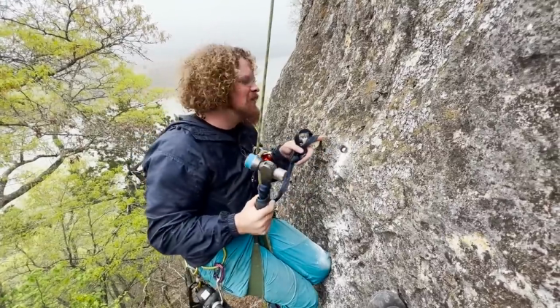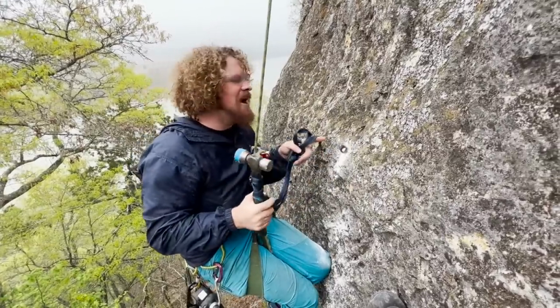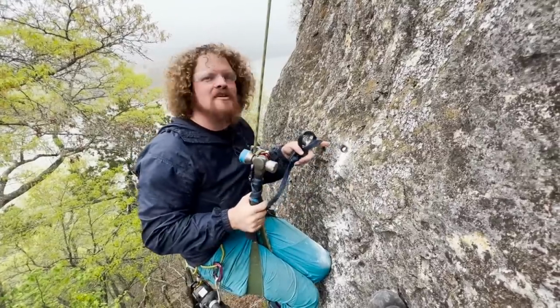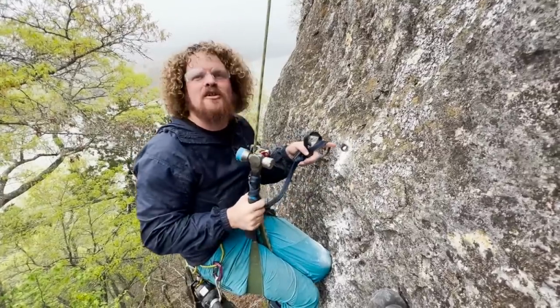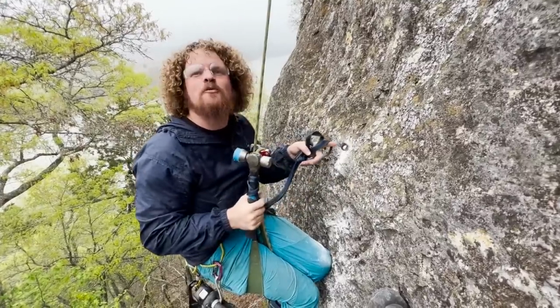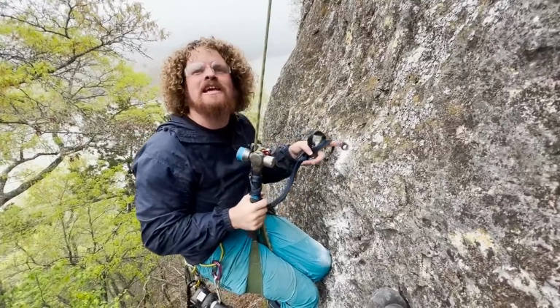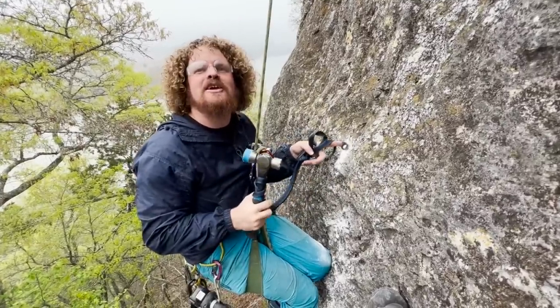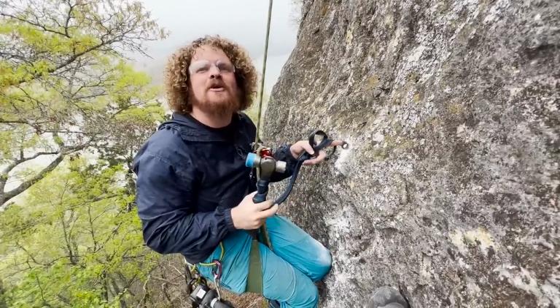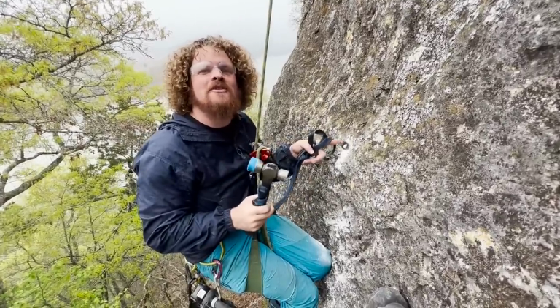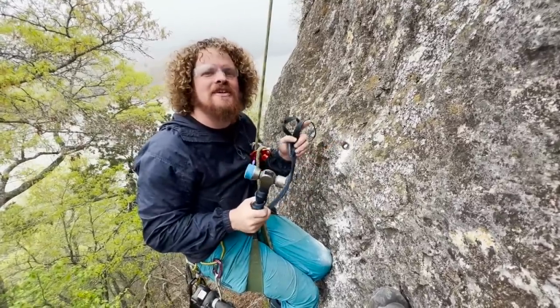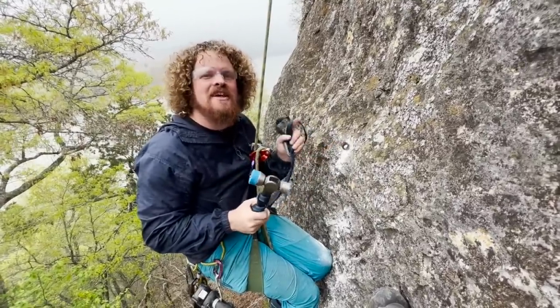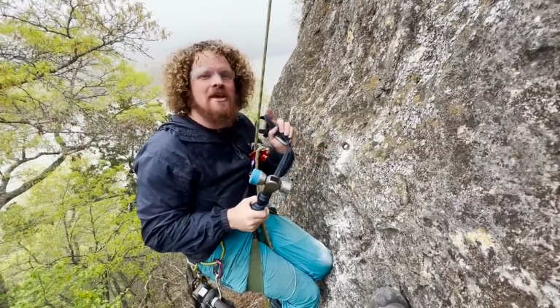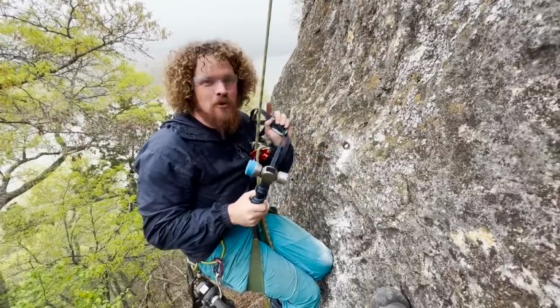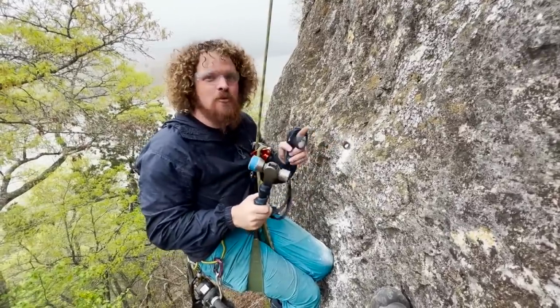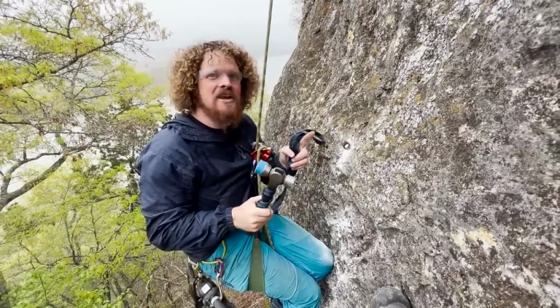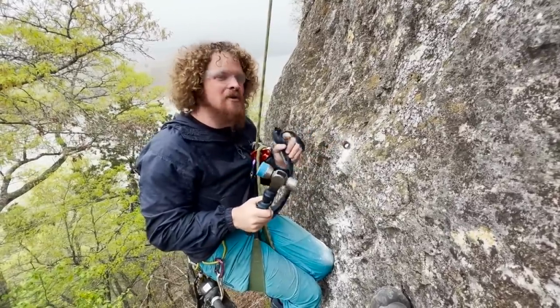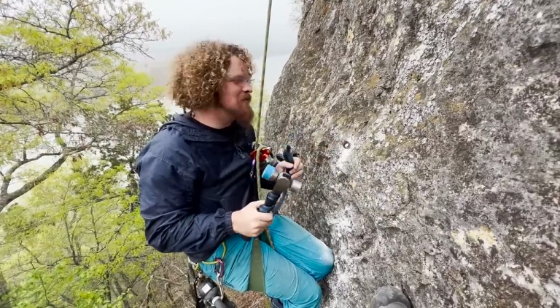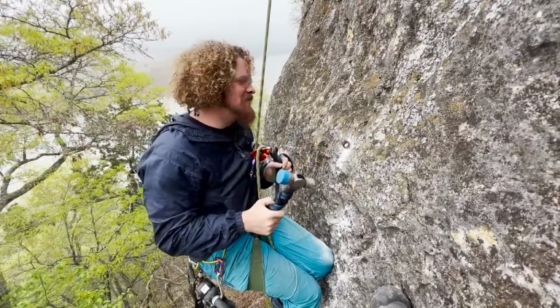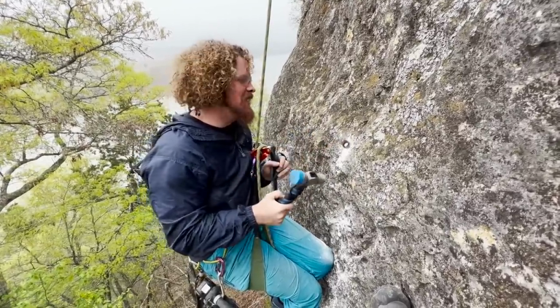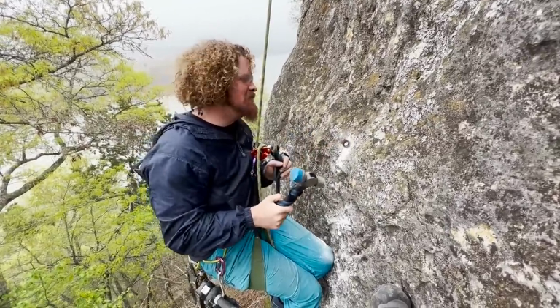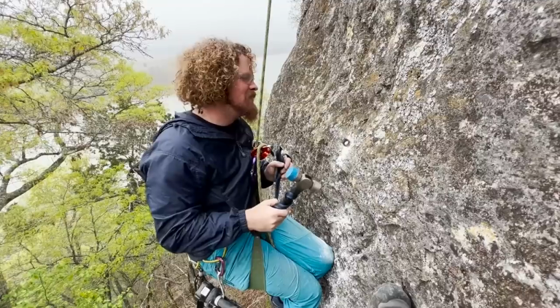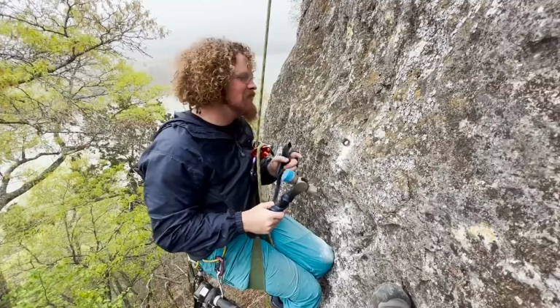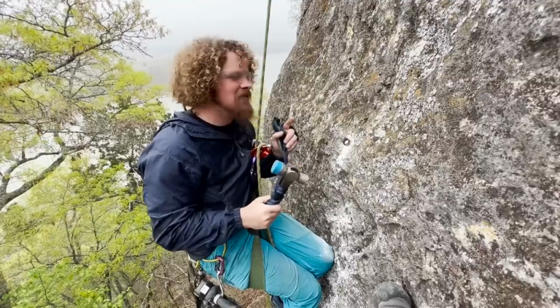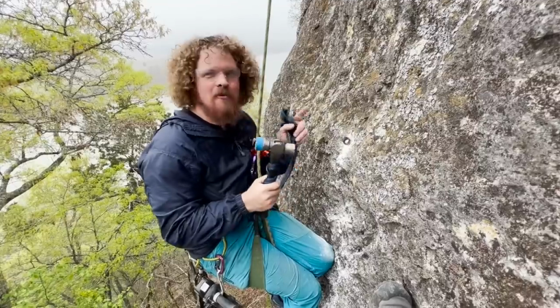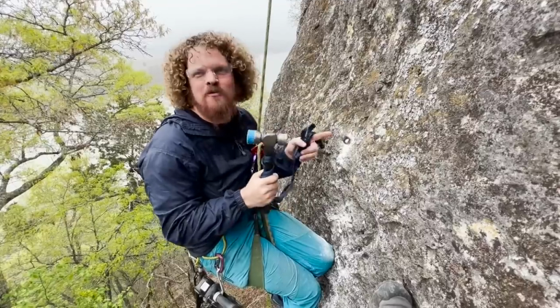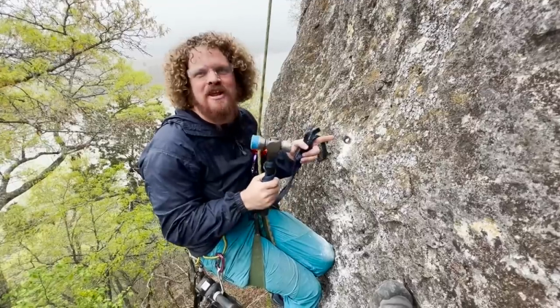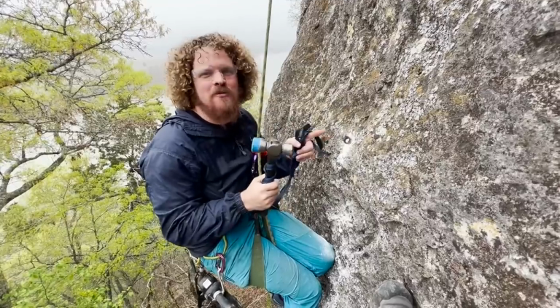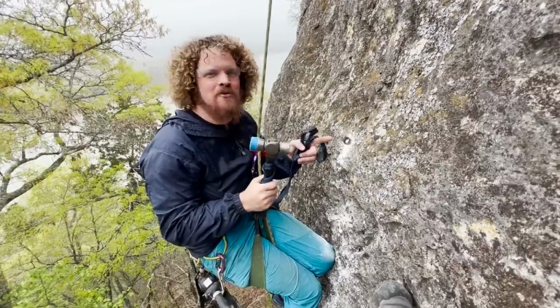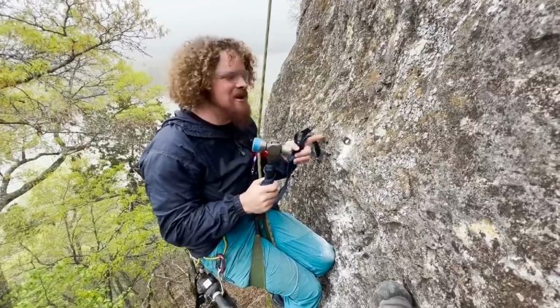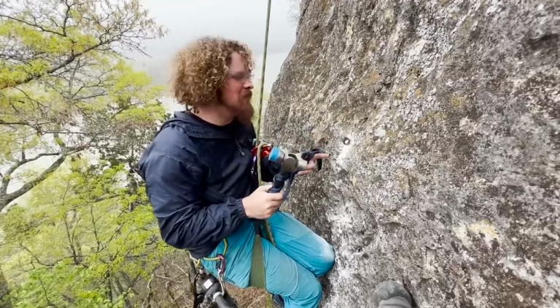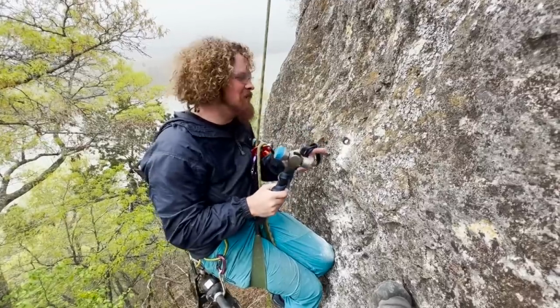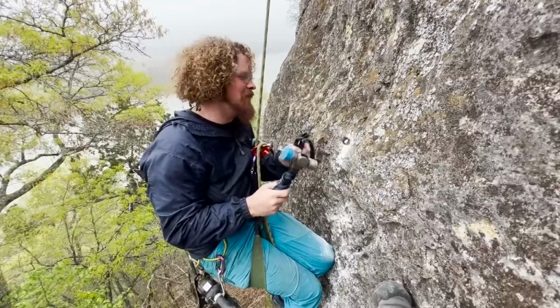That clear ringing note is what you want to hear on a piton. It's not what you want to hear when you're trying to get one to come out.